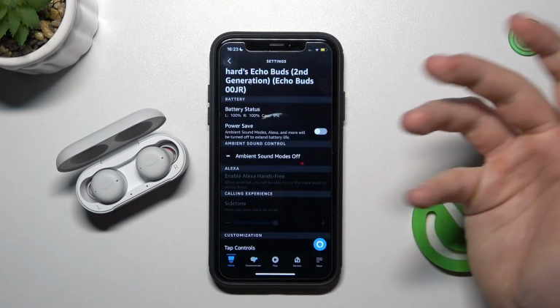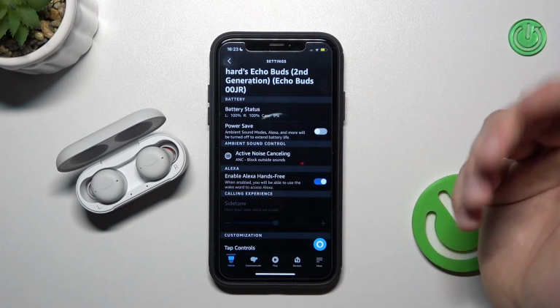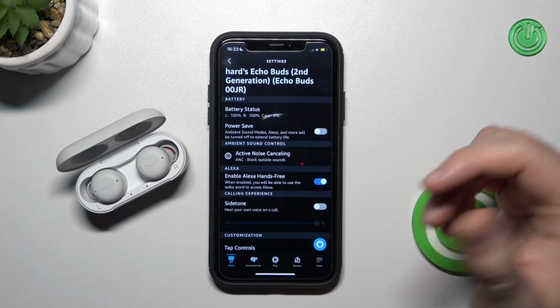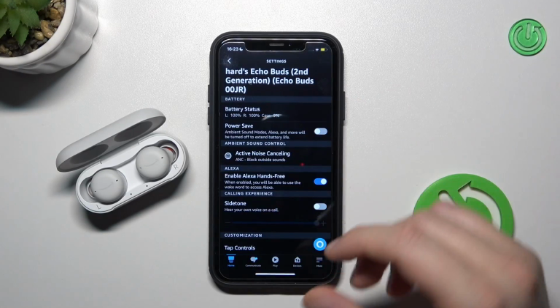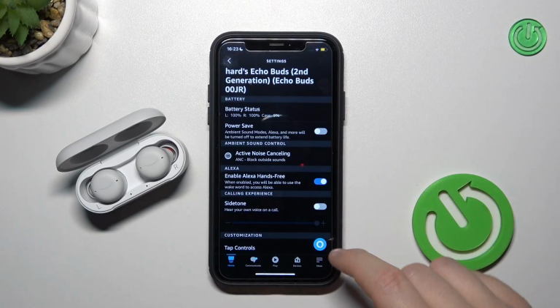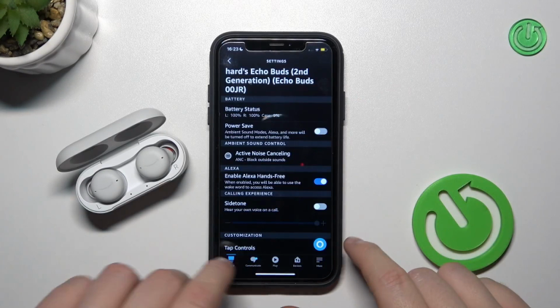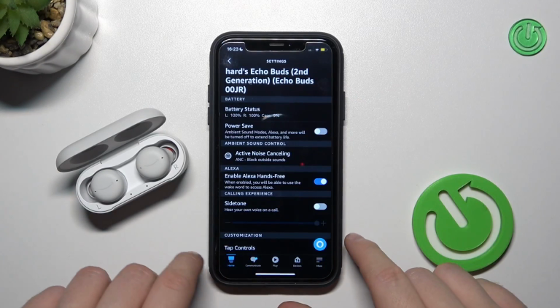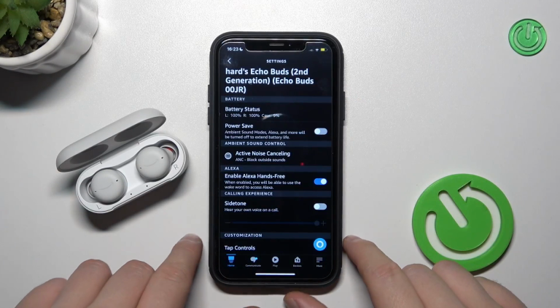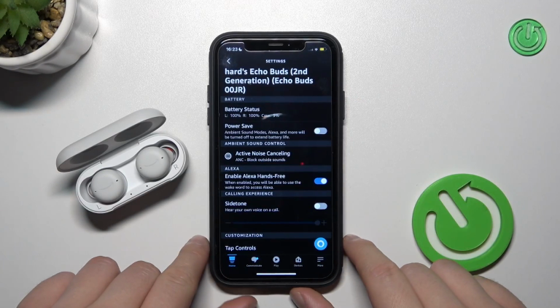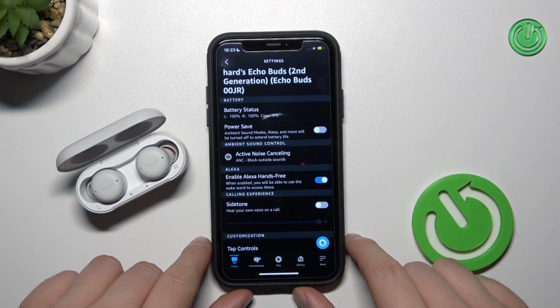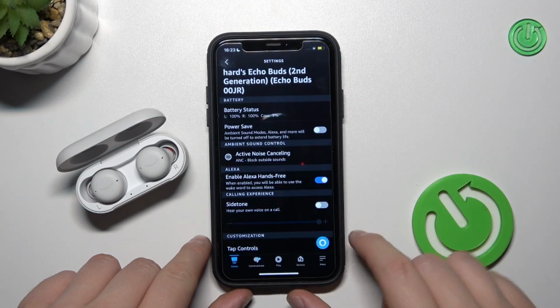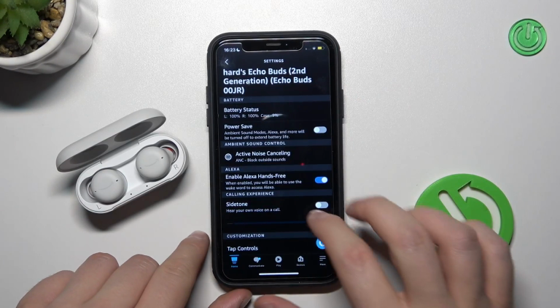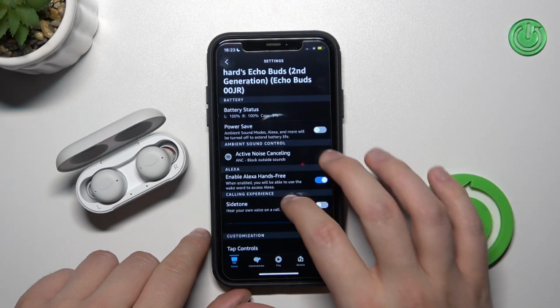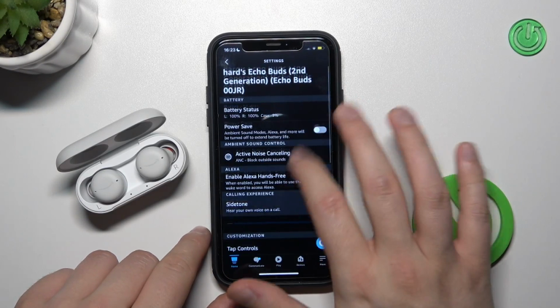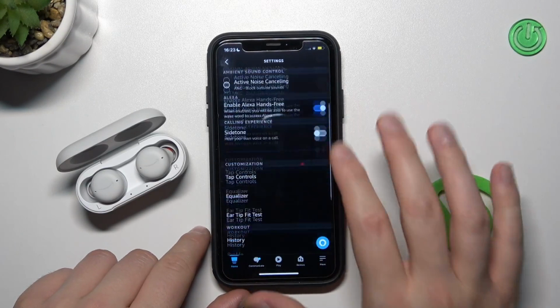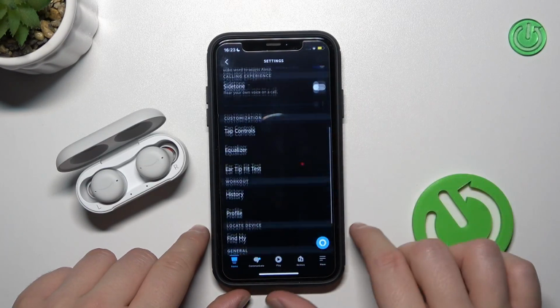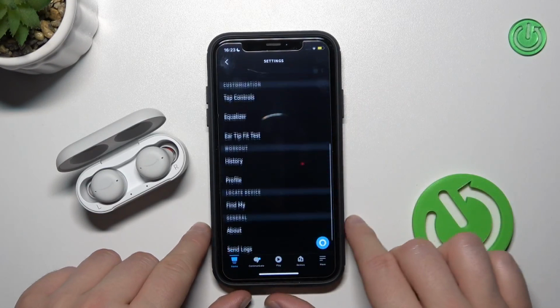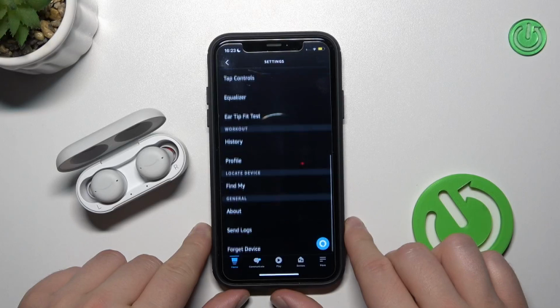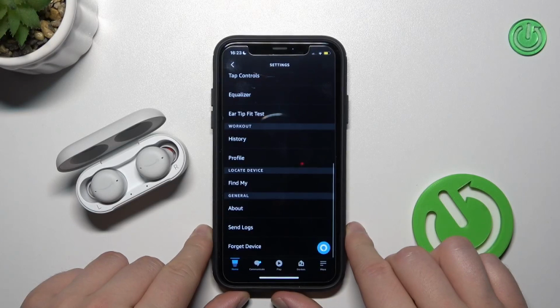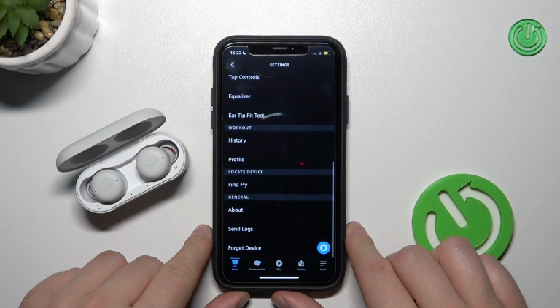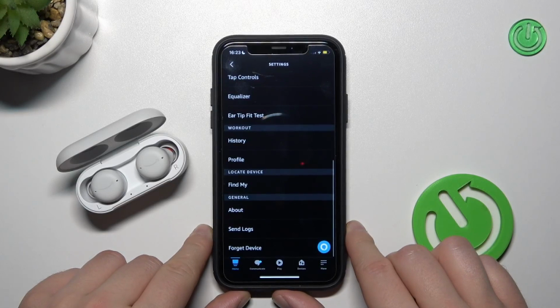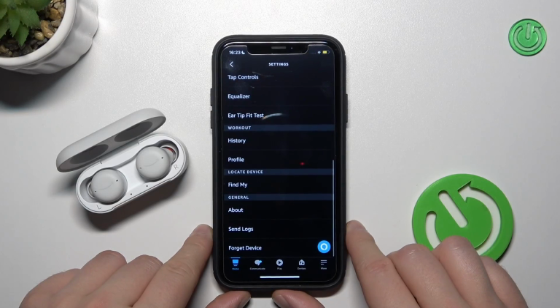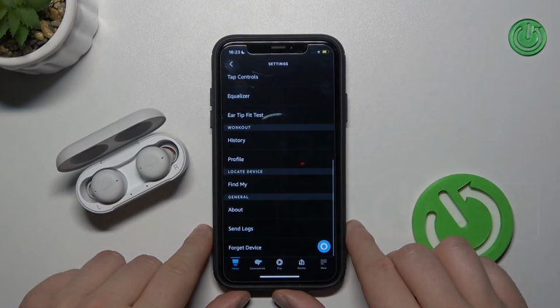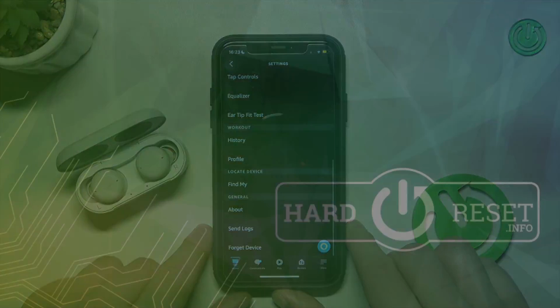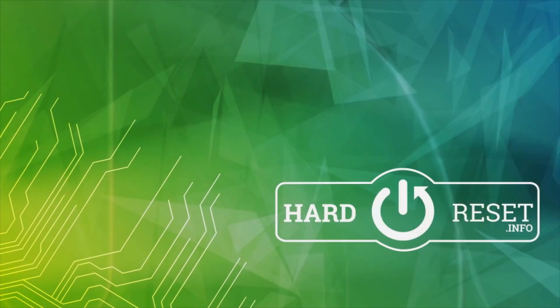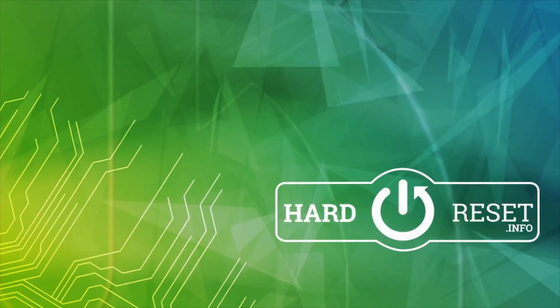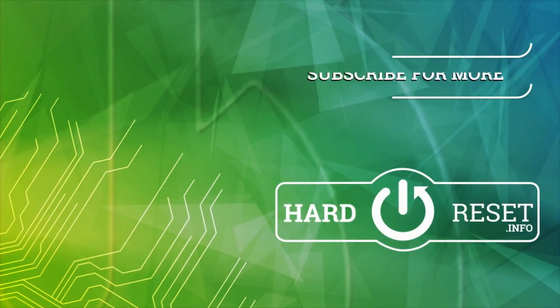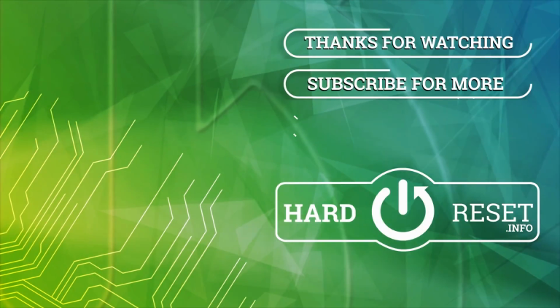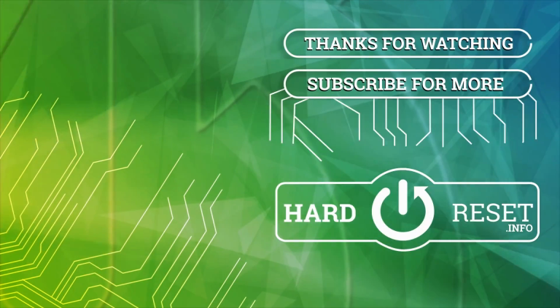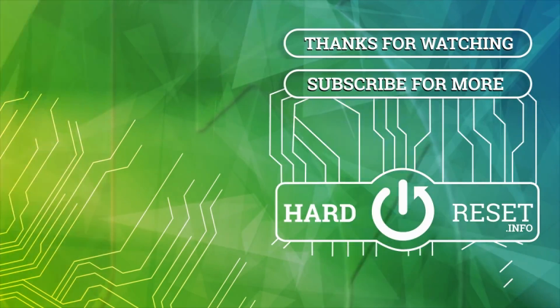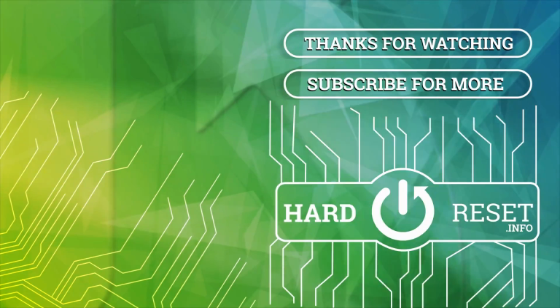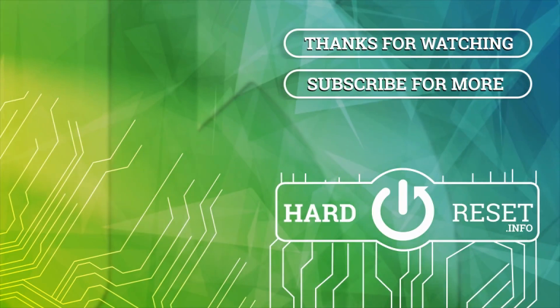So as you can see, that's all for this video. Hope you liked it — remember to leave a like, comment, and subscribe to our channel. Thank you!